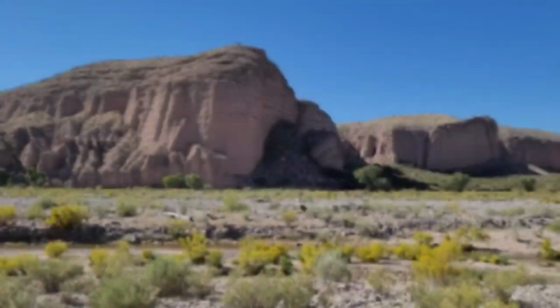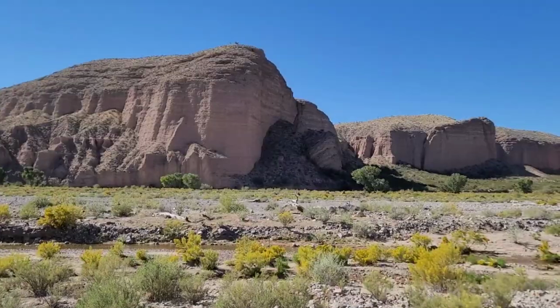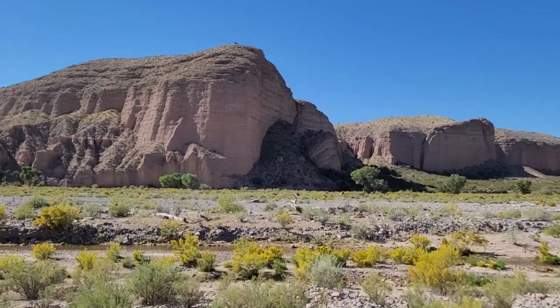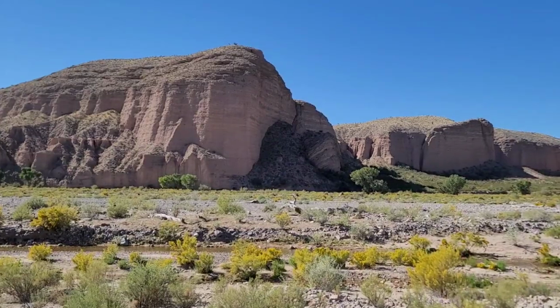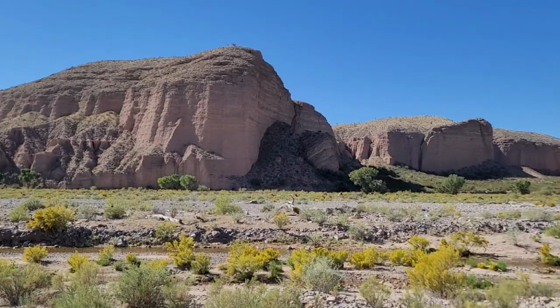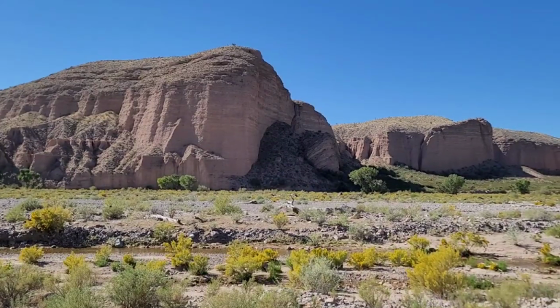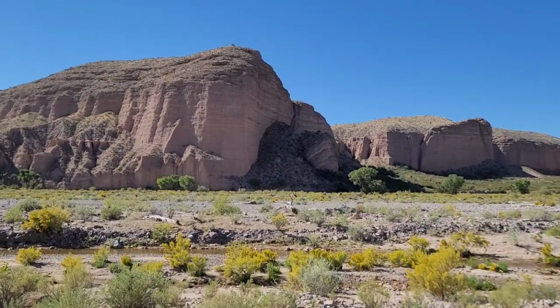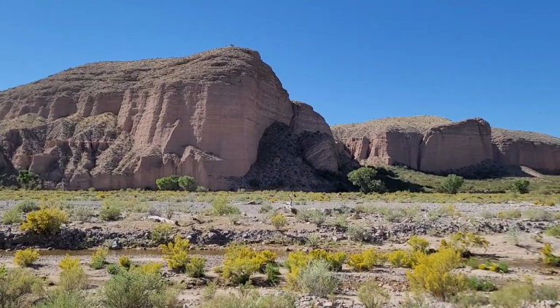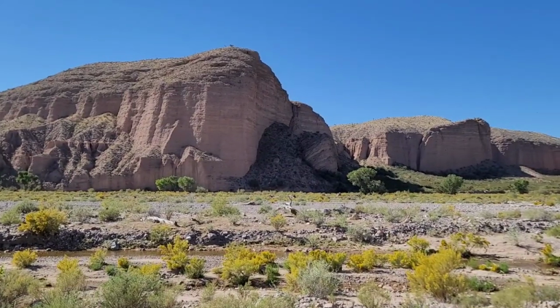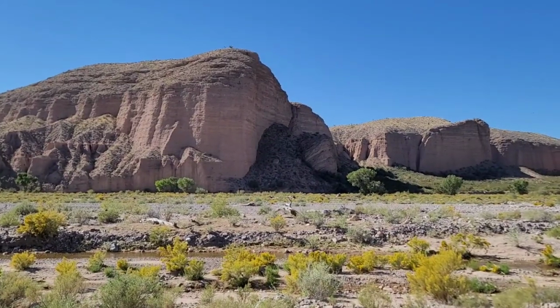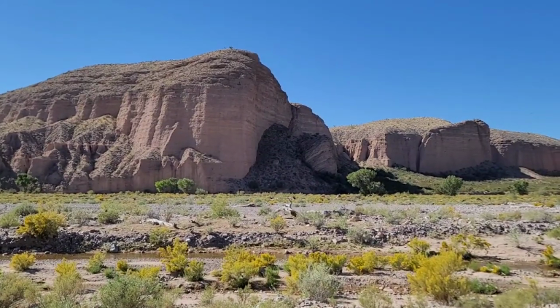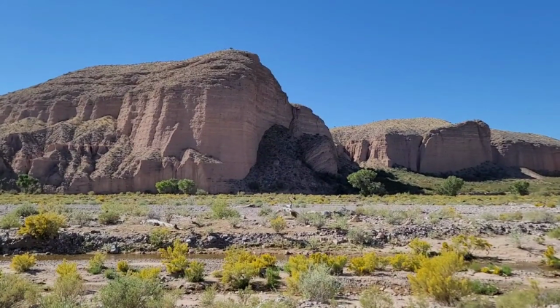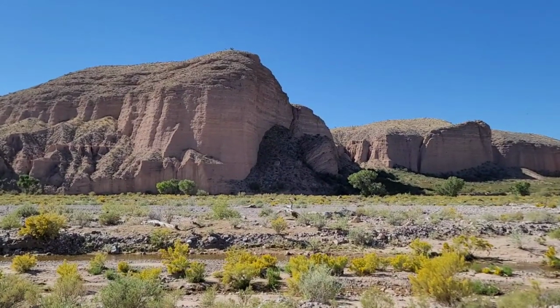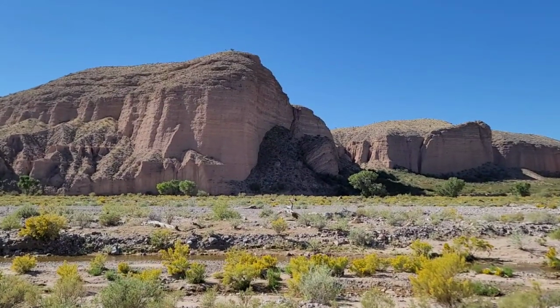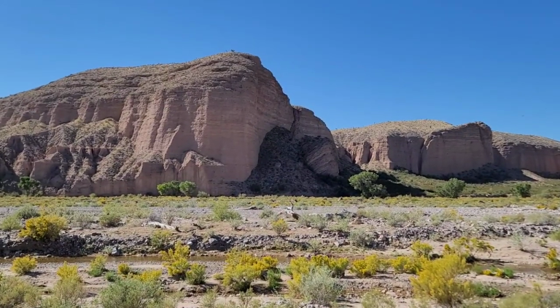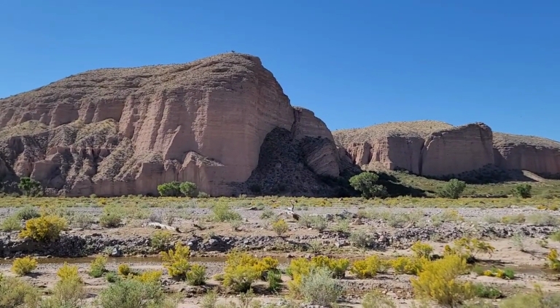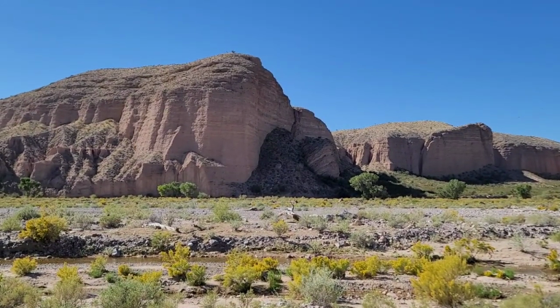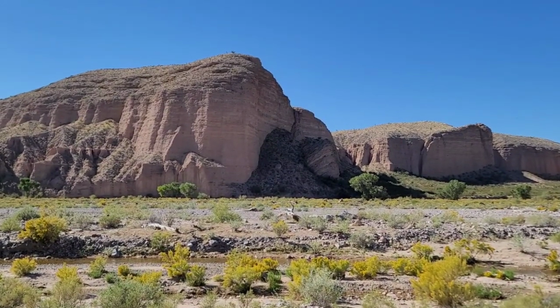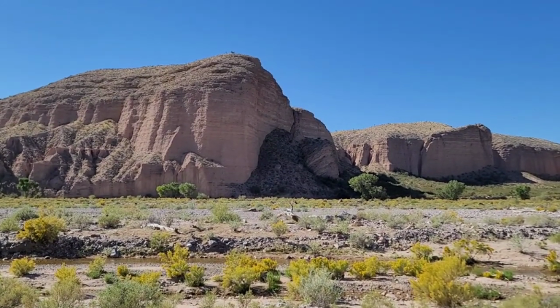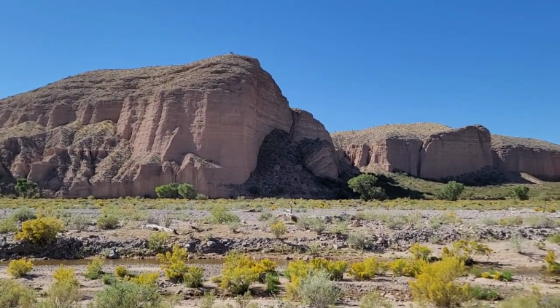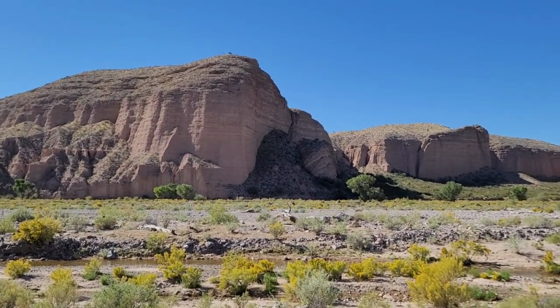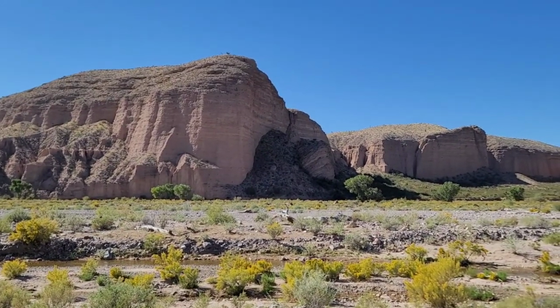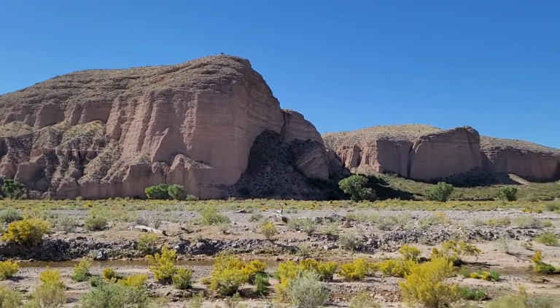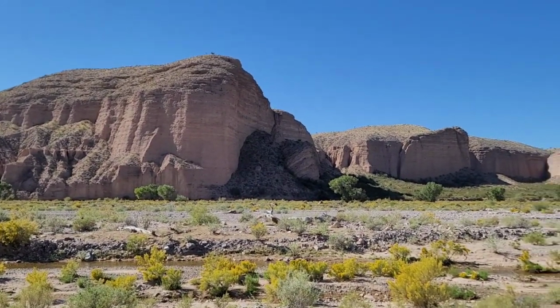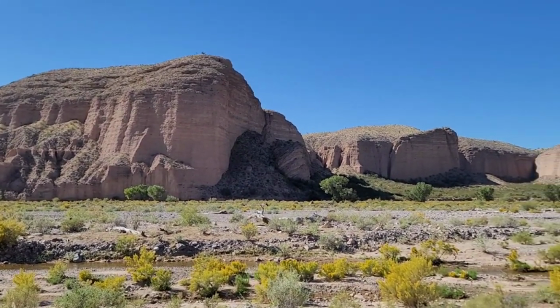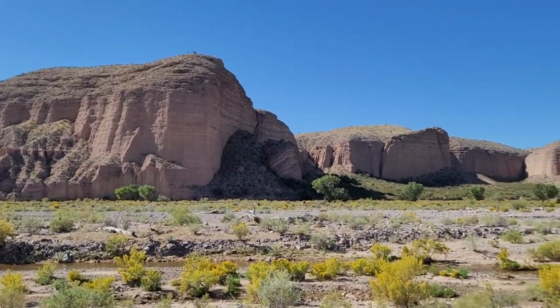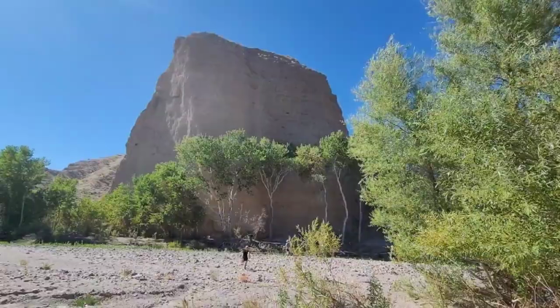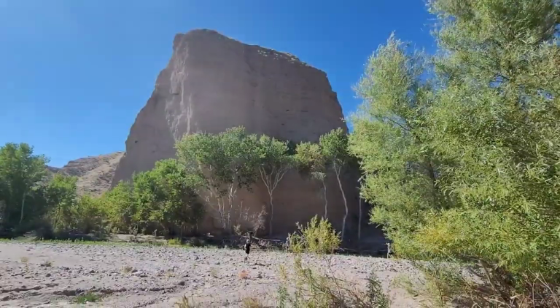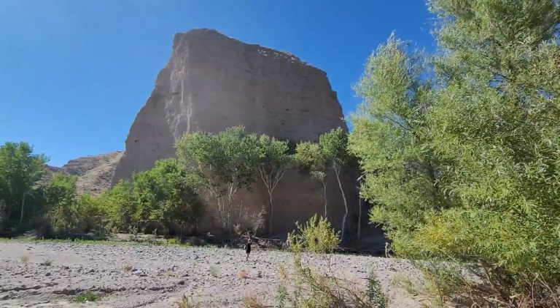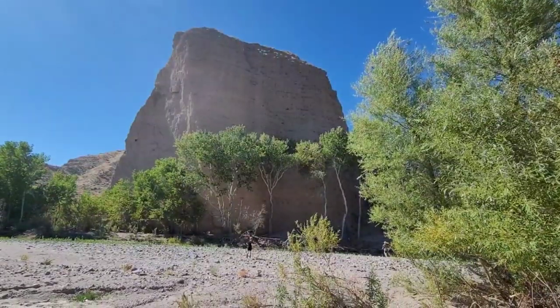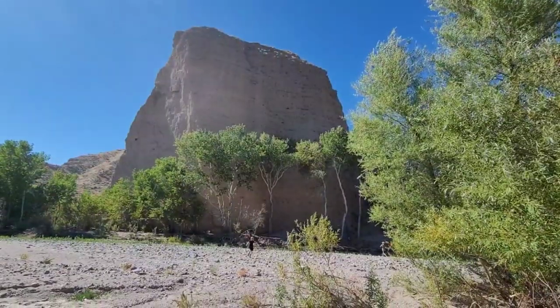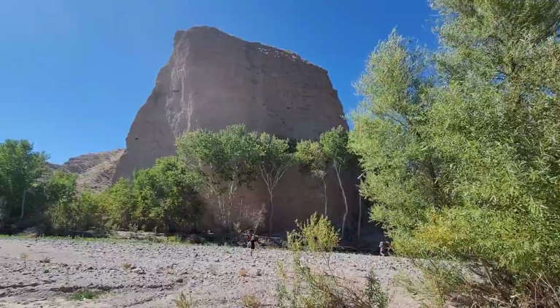On the map I had seen that there was a stream nearby, so we went to go check it out and see if we could find any amphibians or other aquatic species.